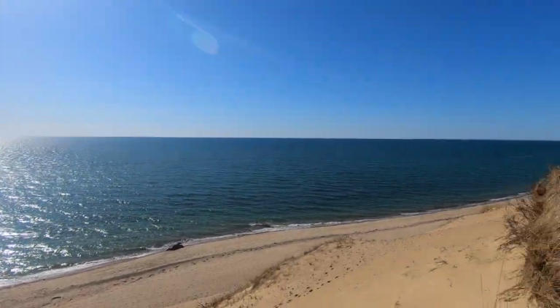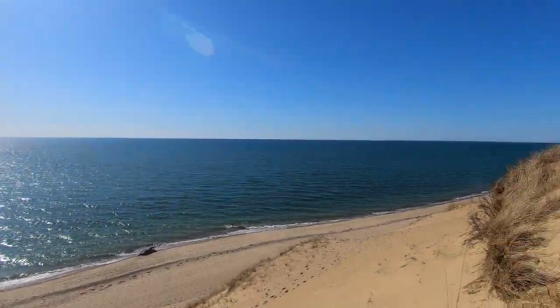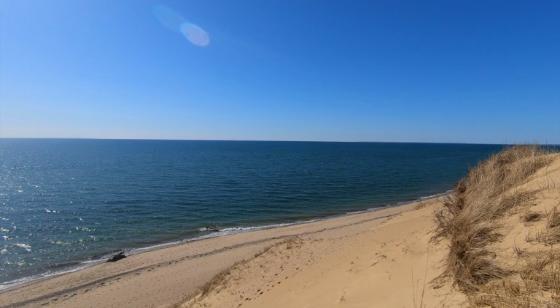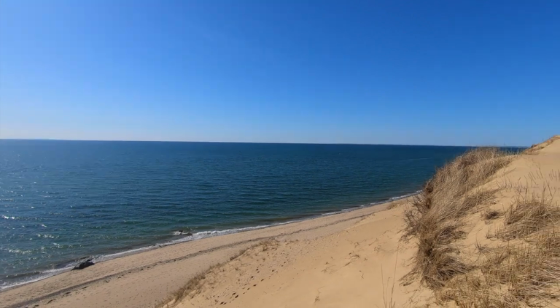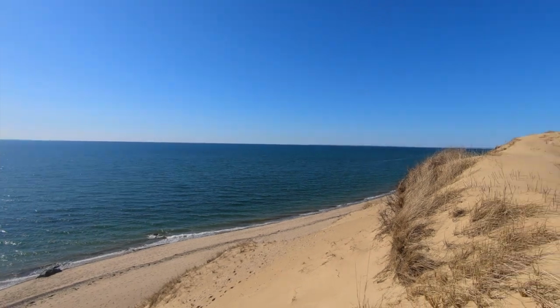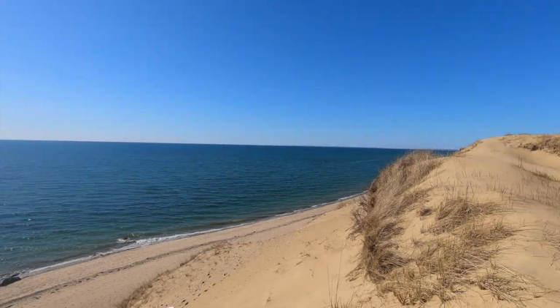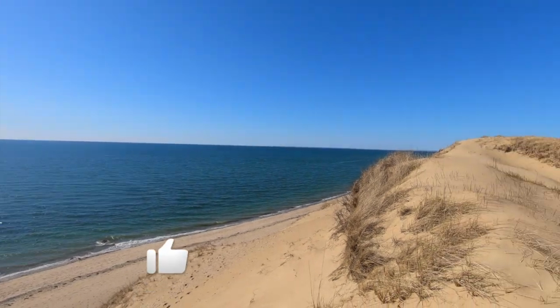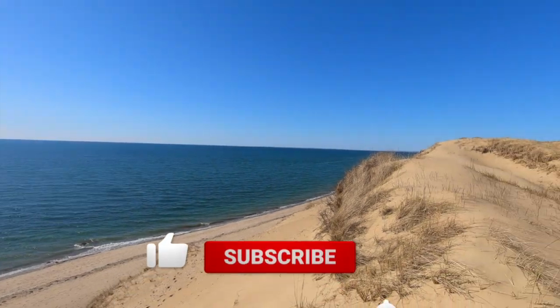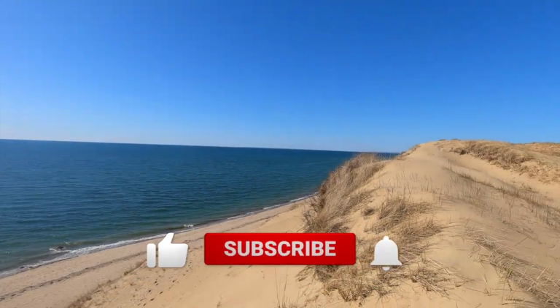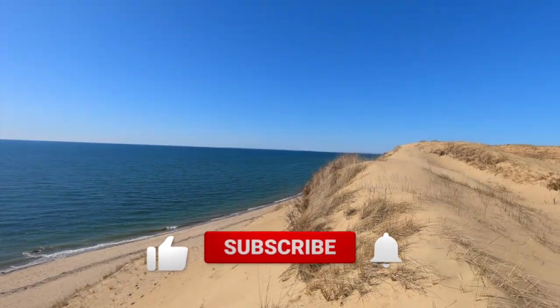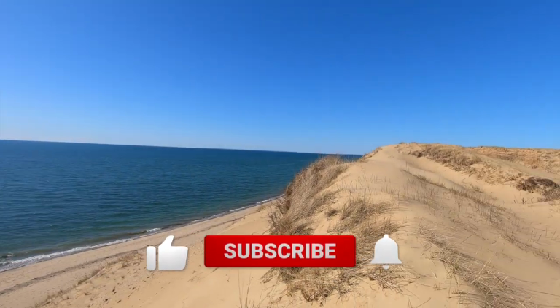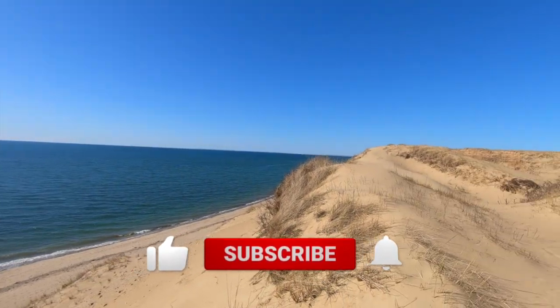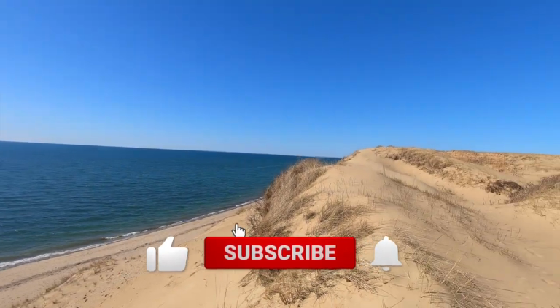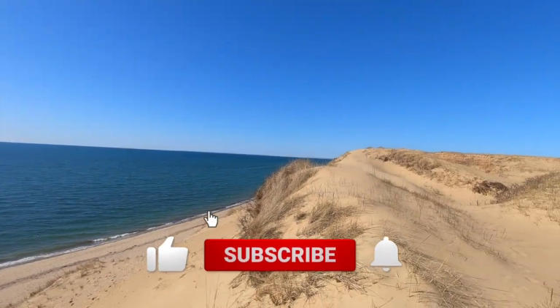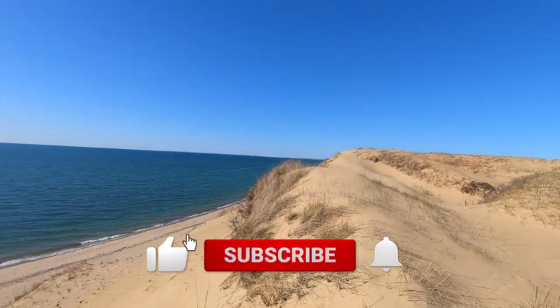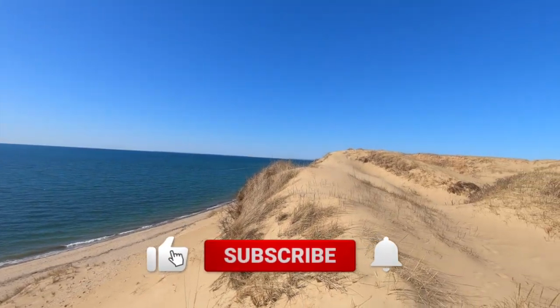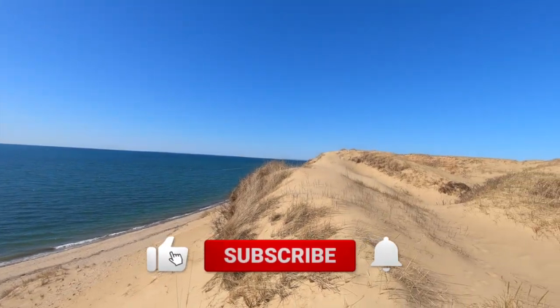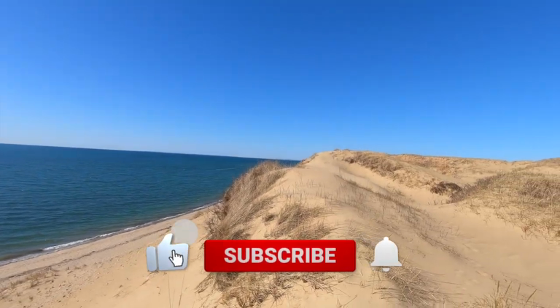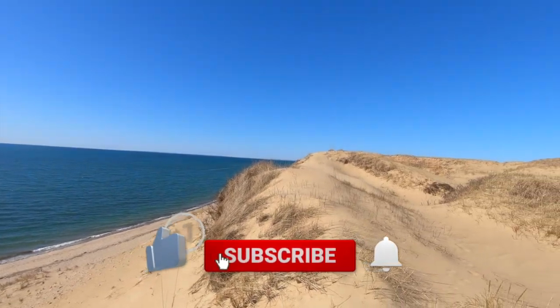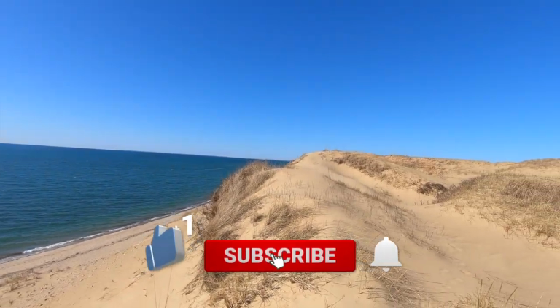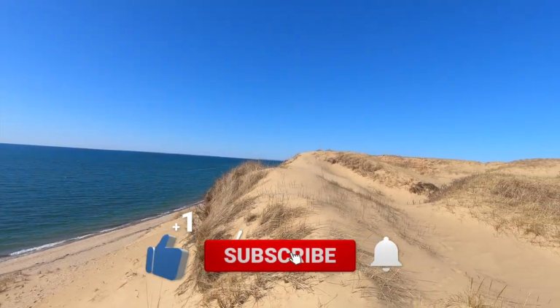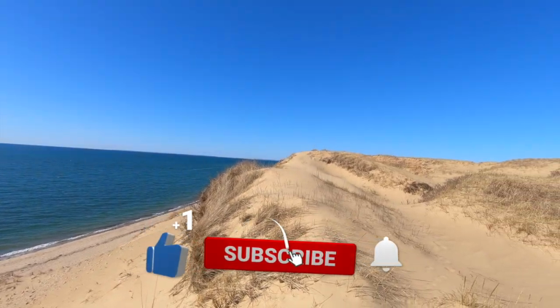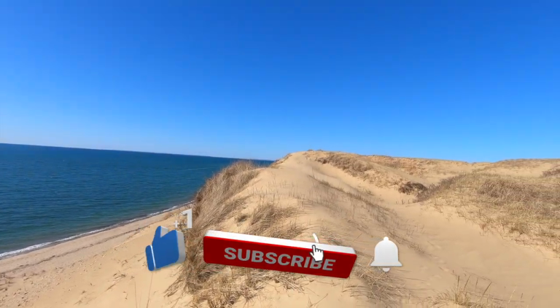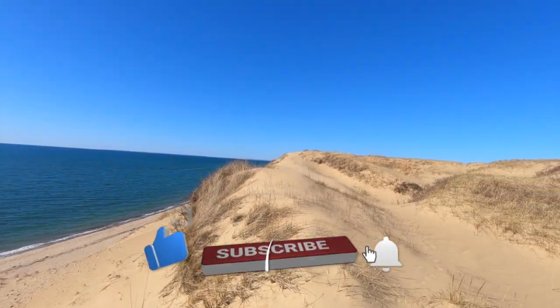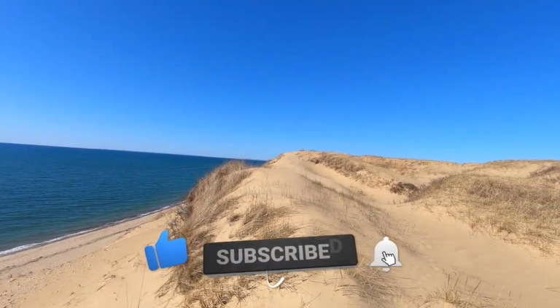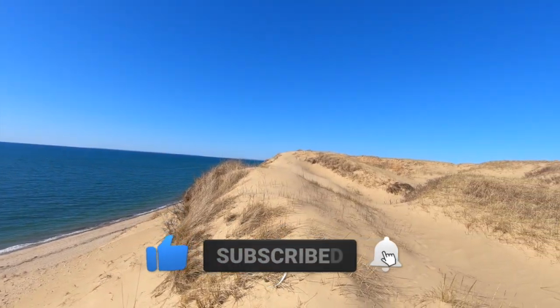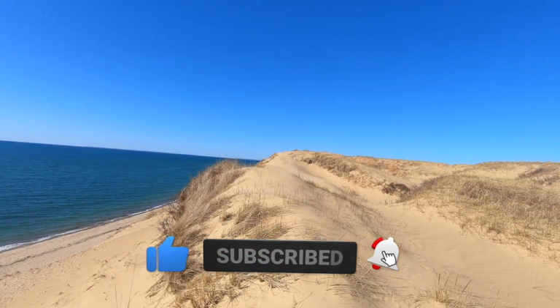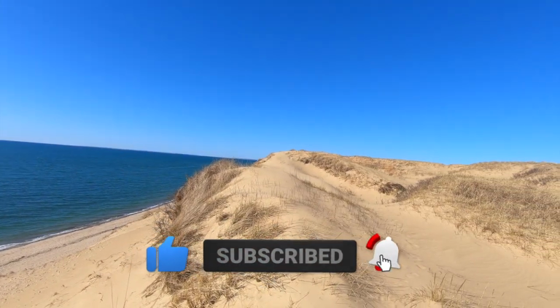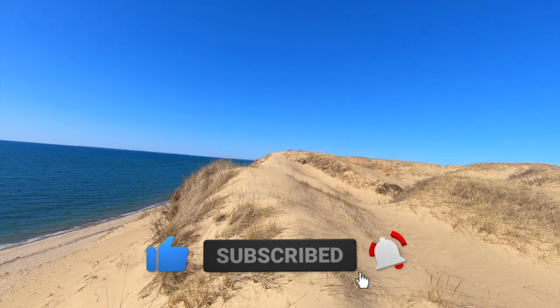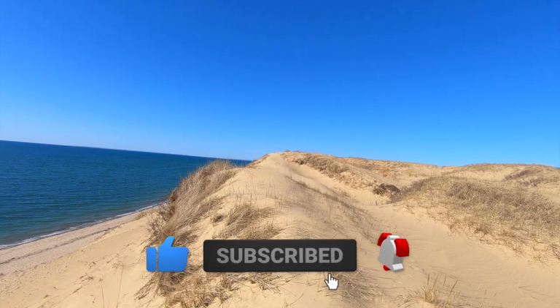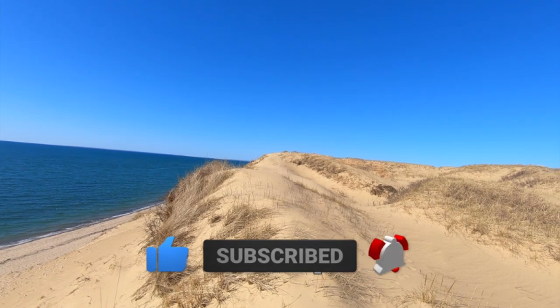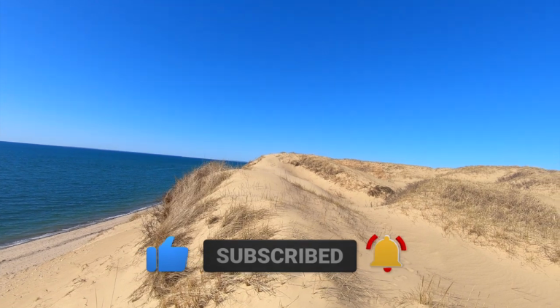Before we finish our hike, if you are enjoying this video we invite you to tap the like button and subscribe, as it really helps our channel grow.